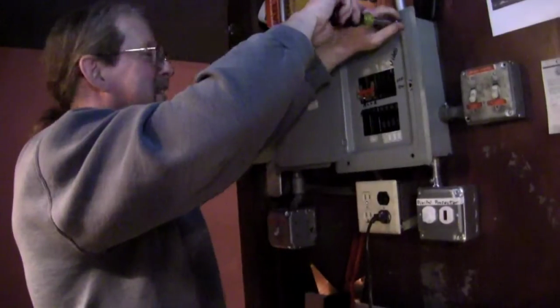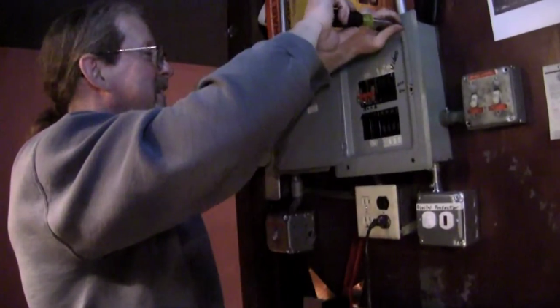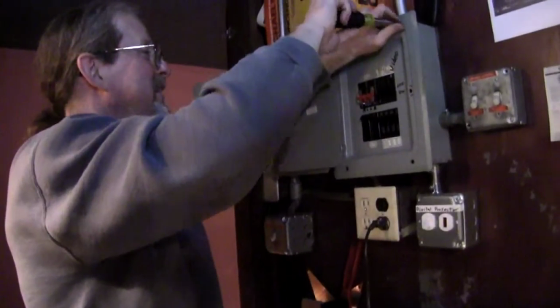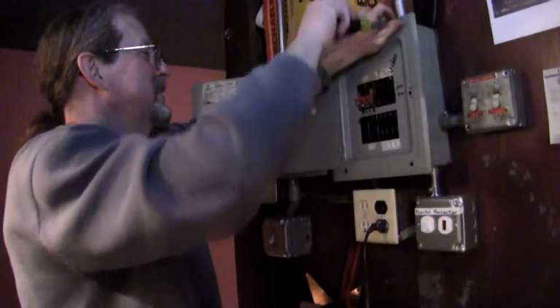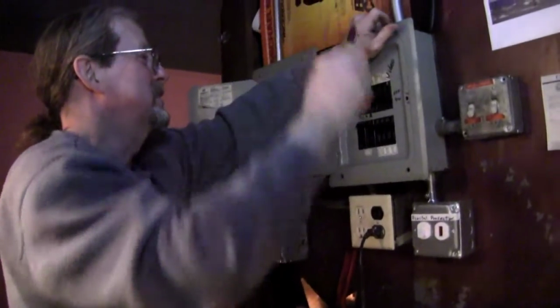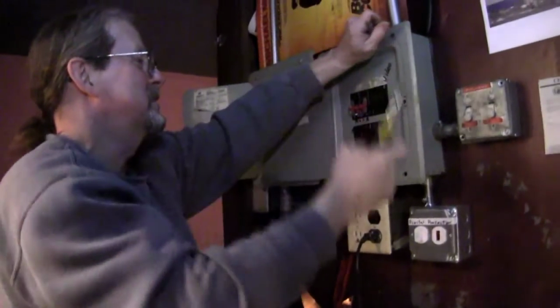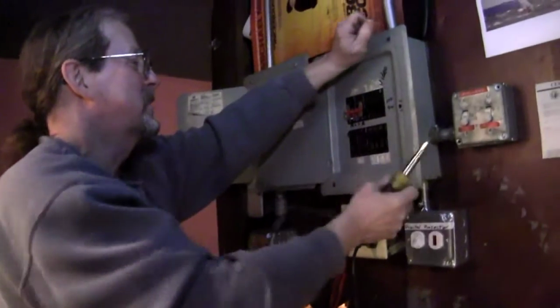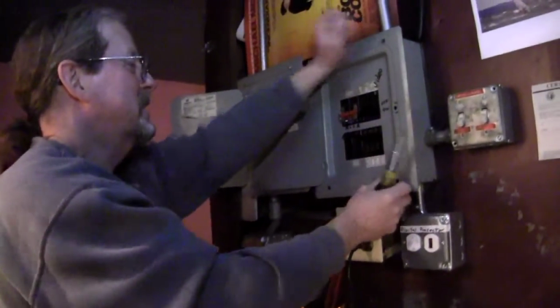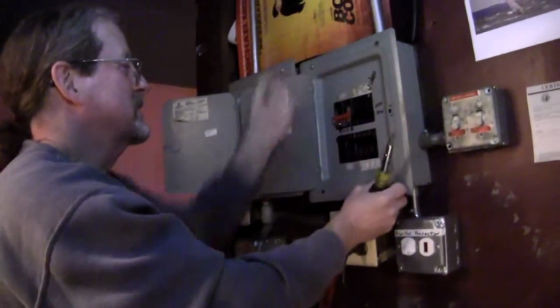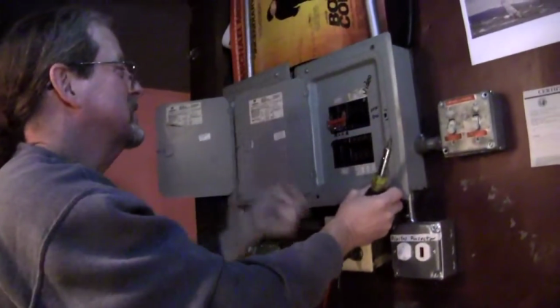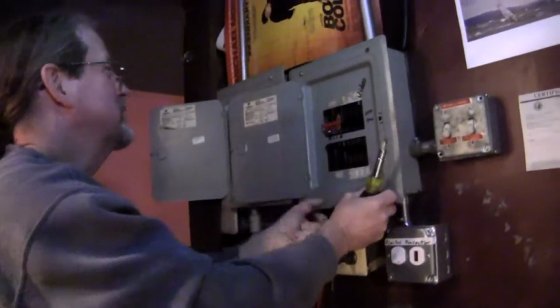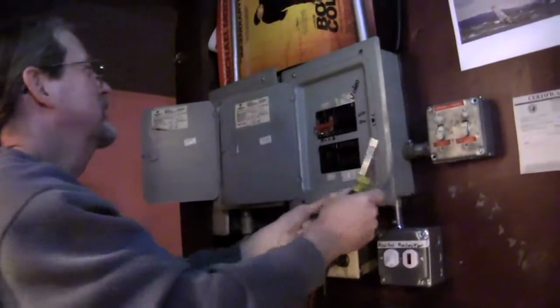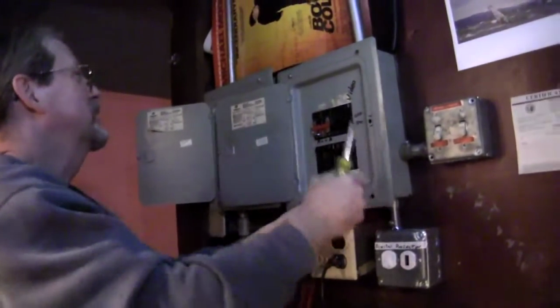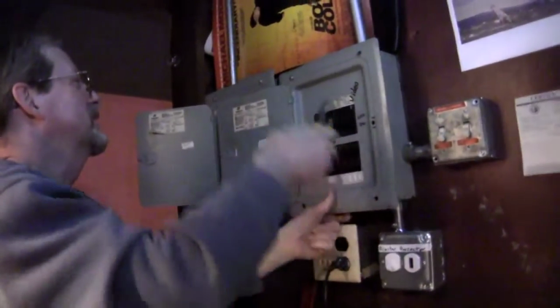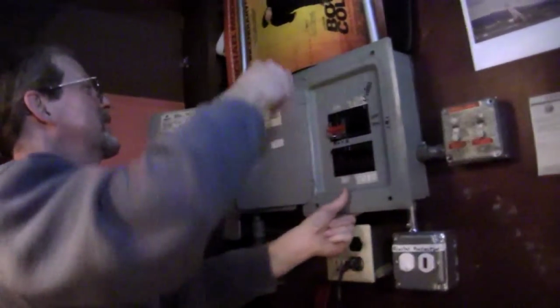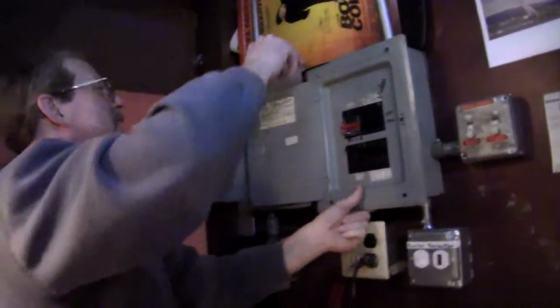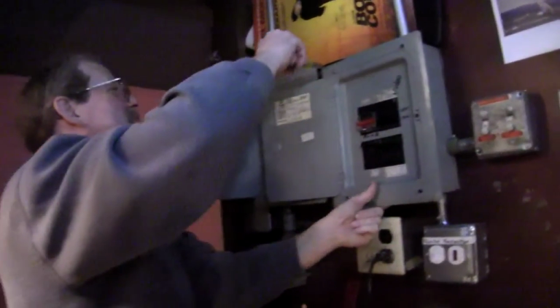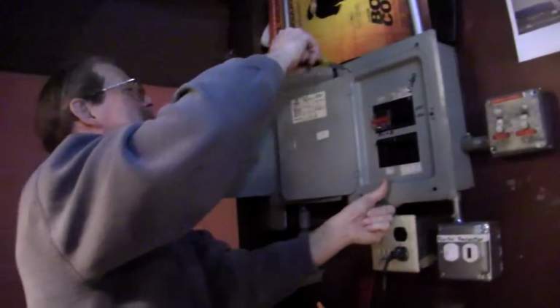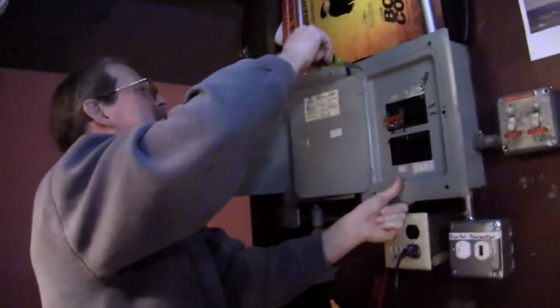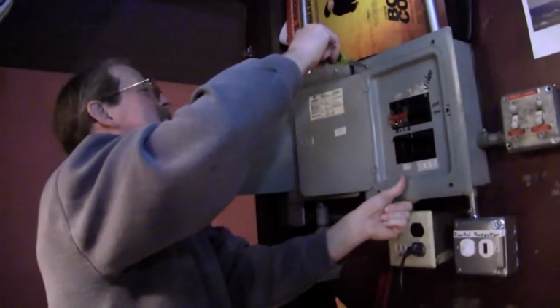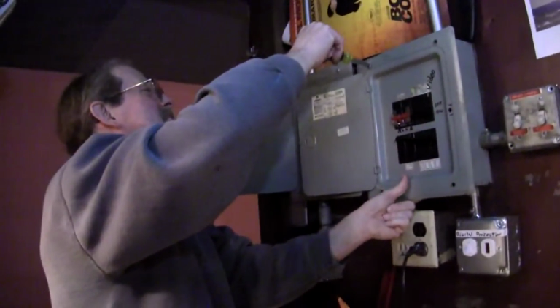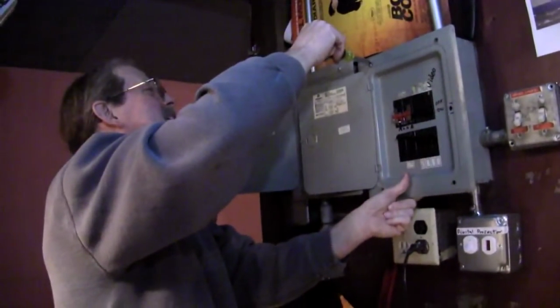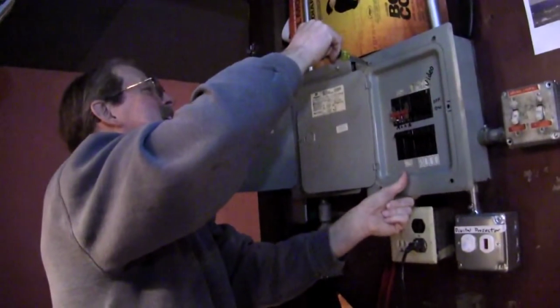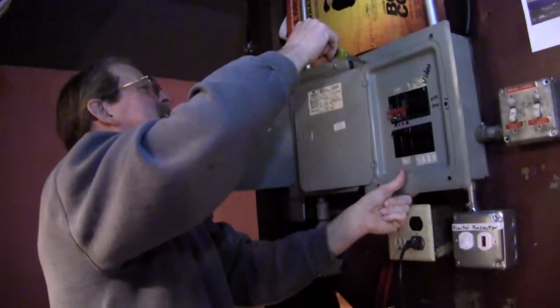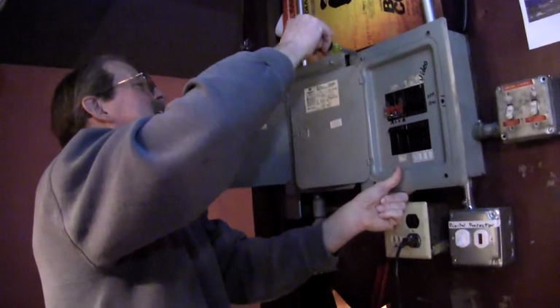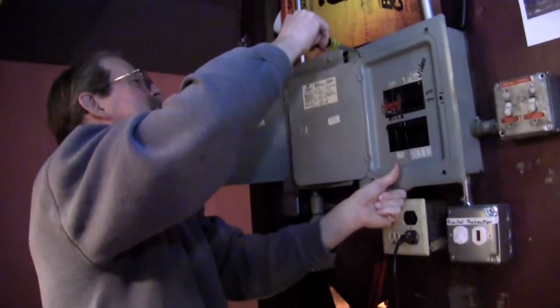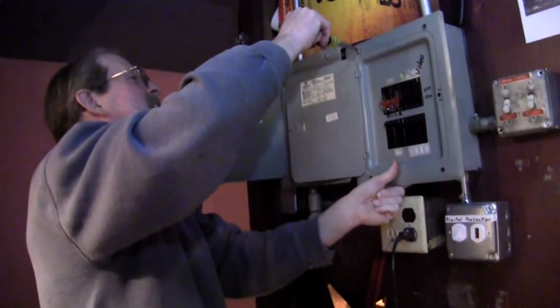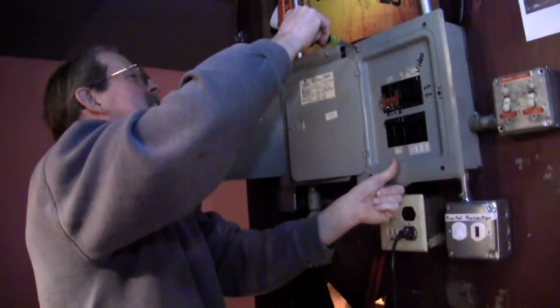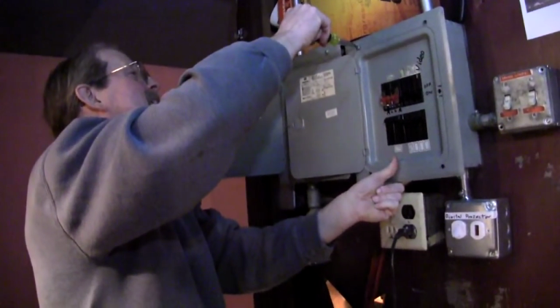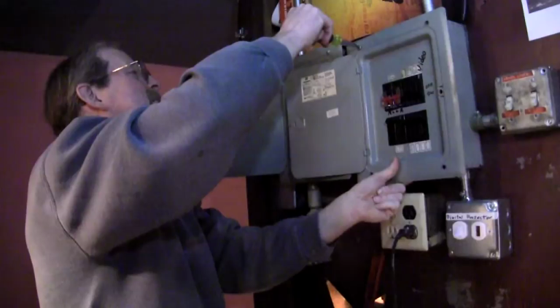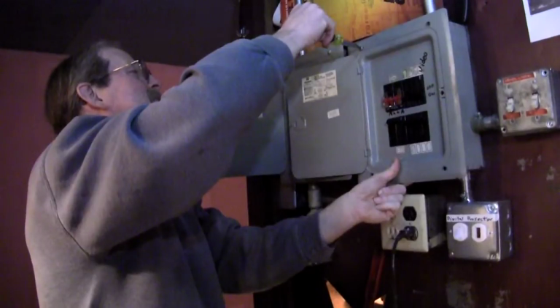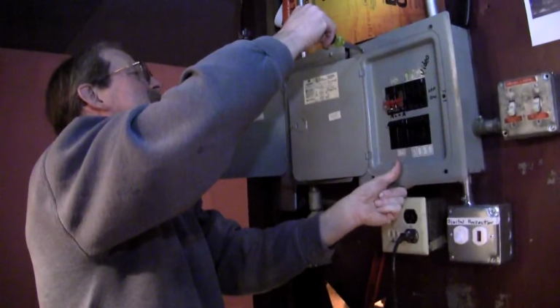A lot of stuff has happened since 1937. These breakers weren't here in '37.